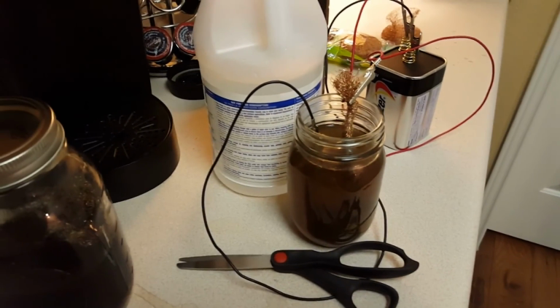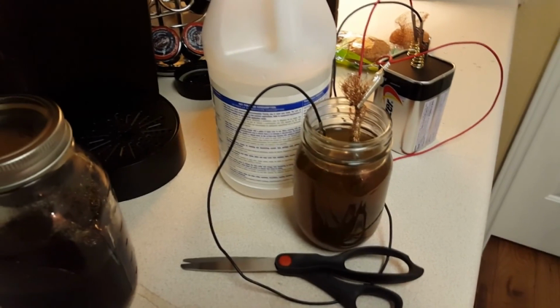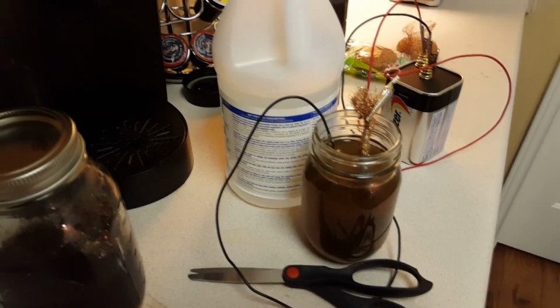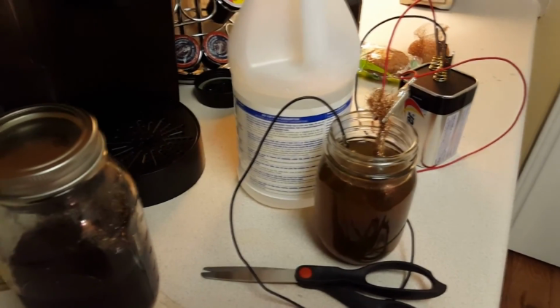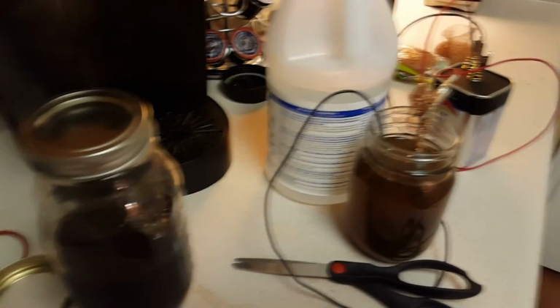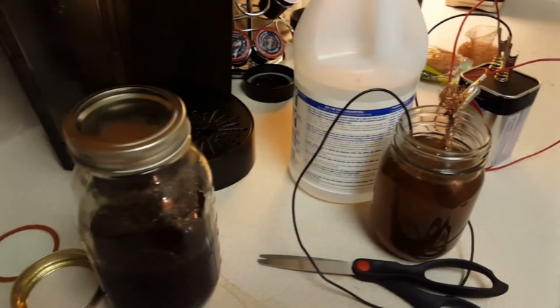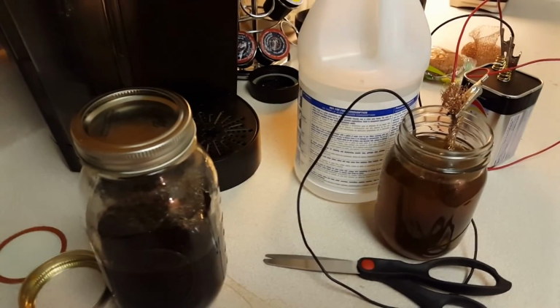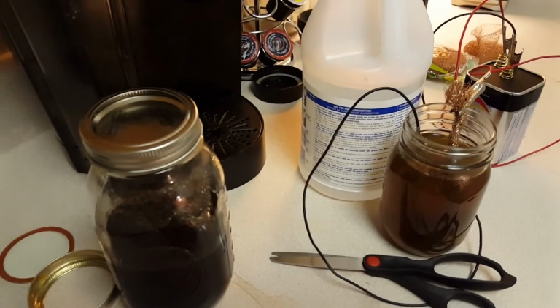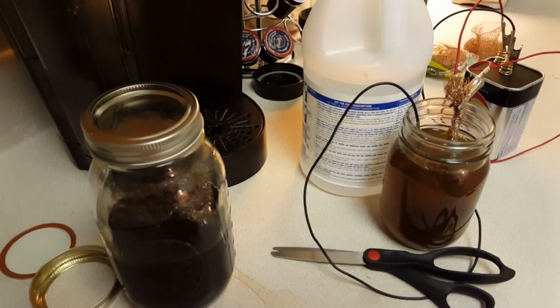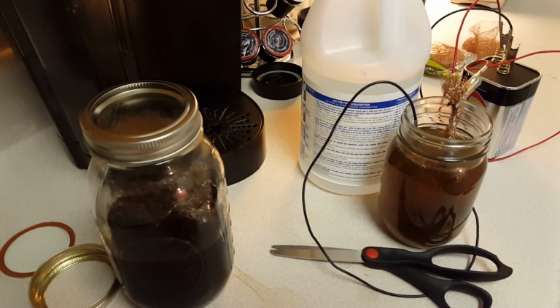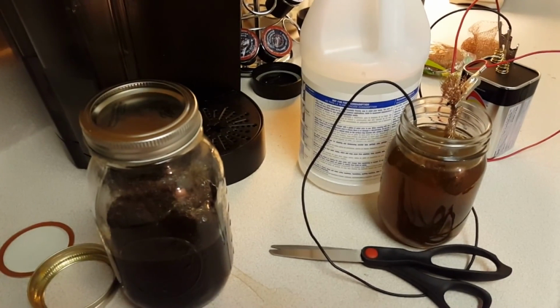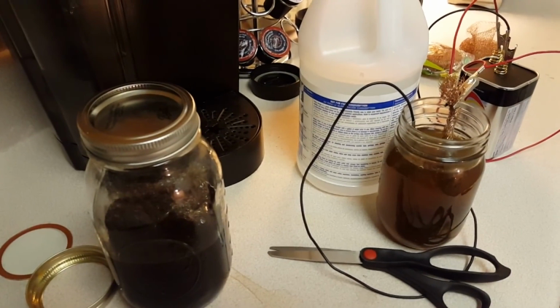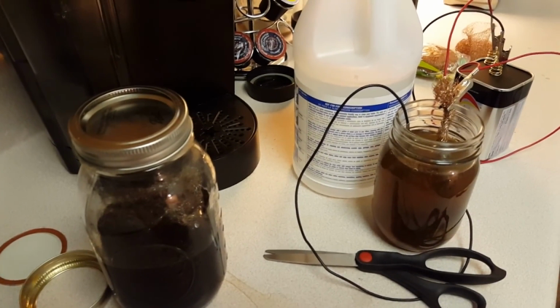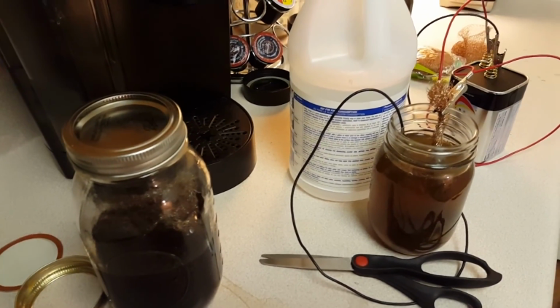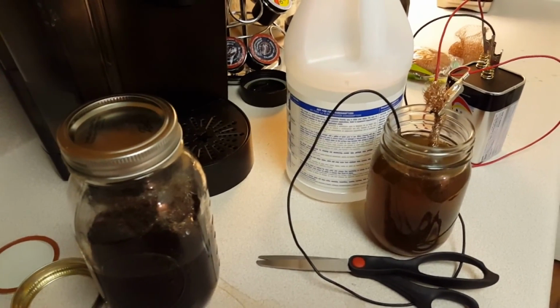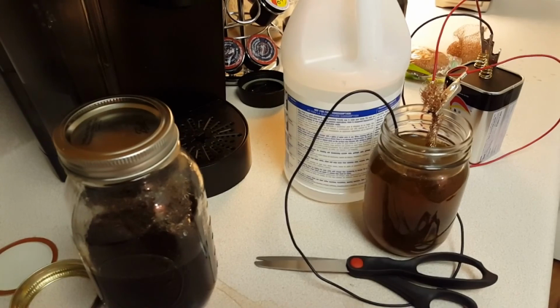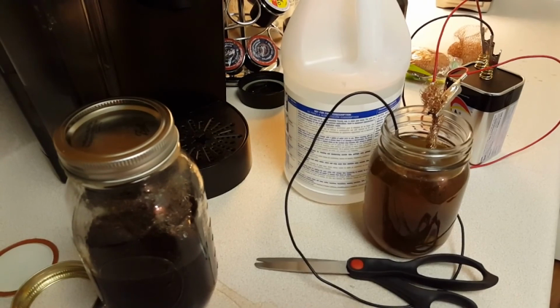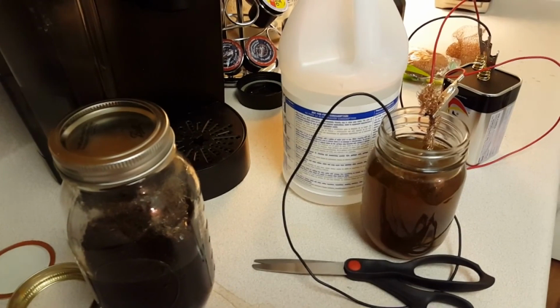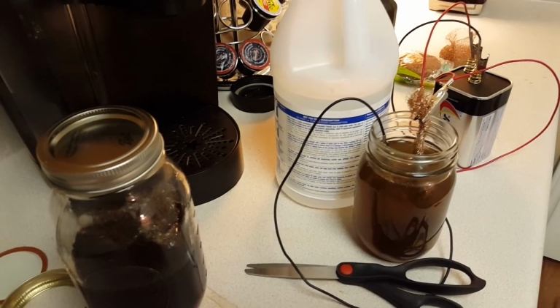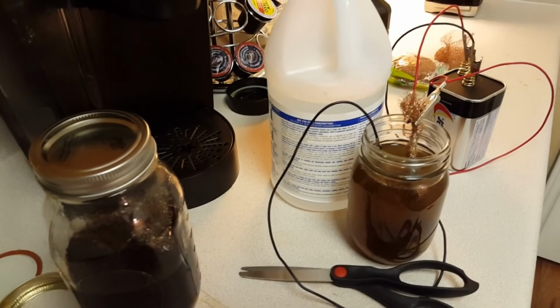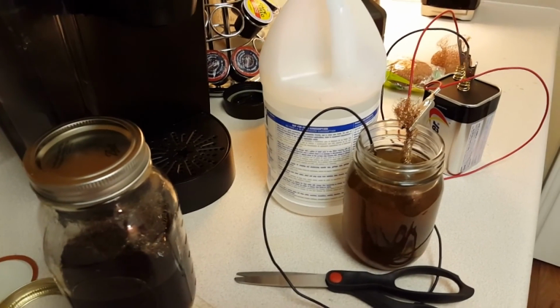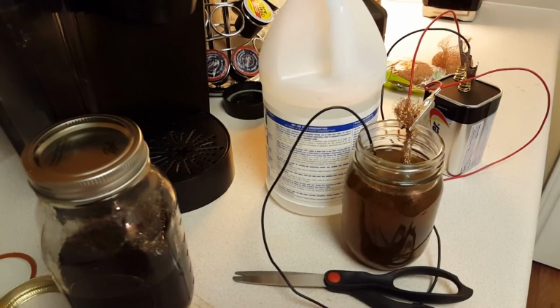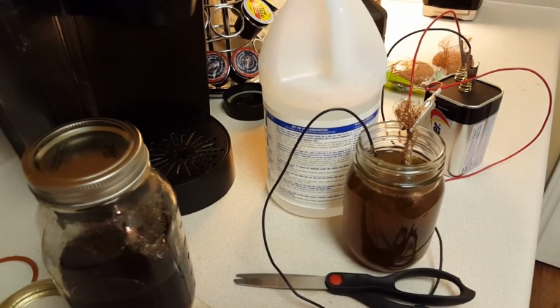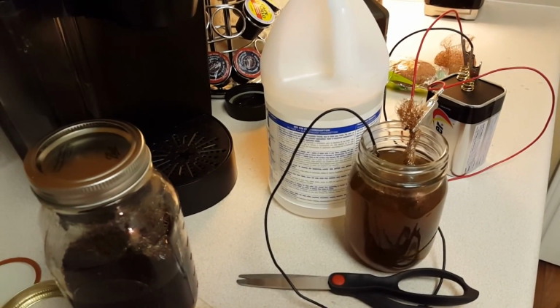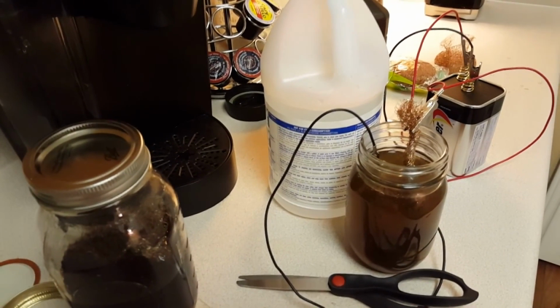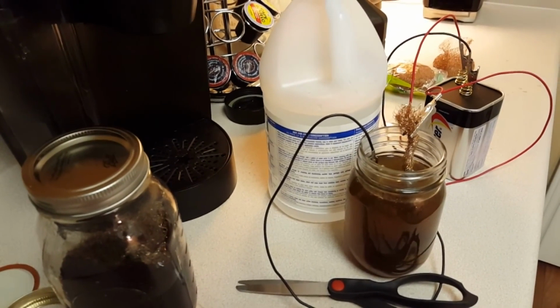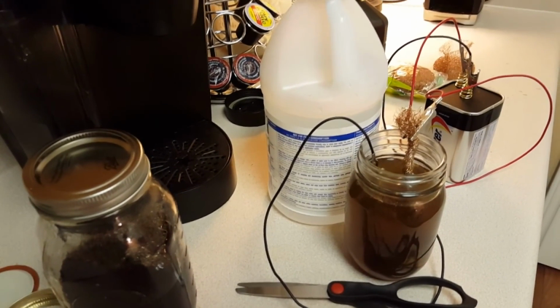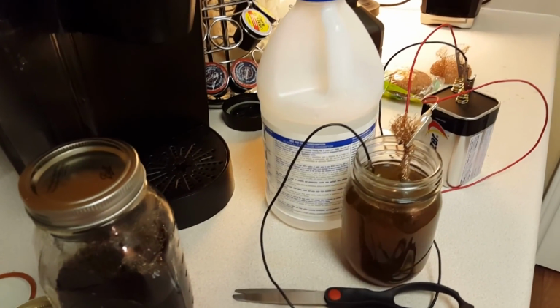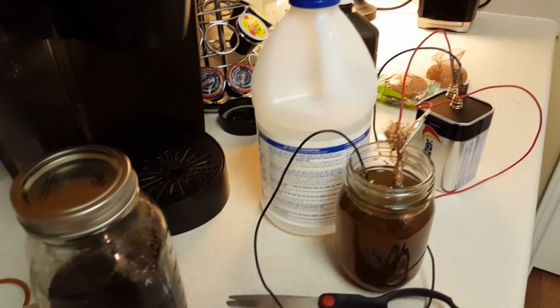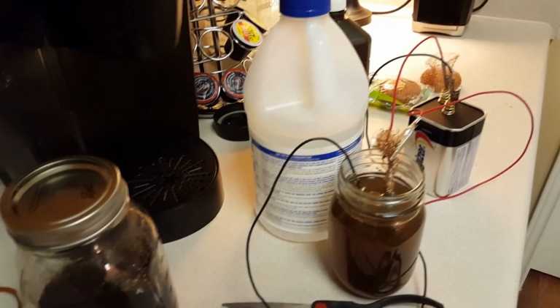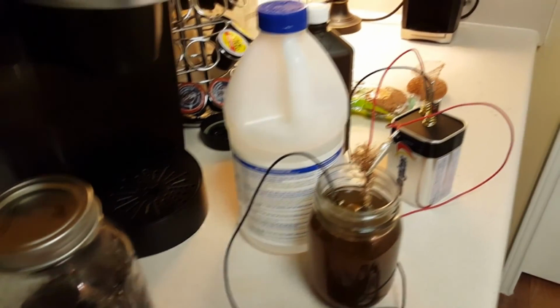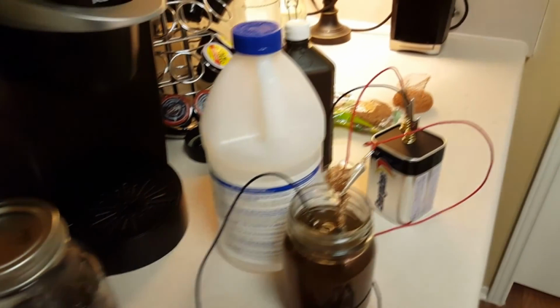So we're going to have to come at this from a different angle. I'm going to chalk this one up to learning experience, growth, whatever.